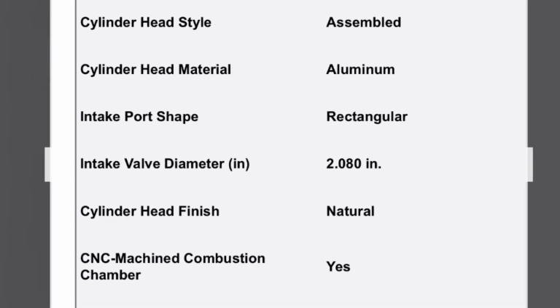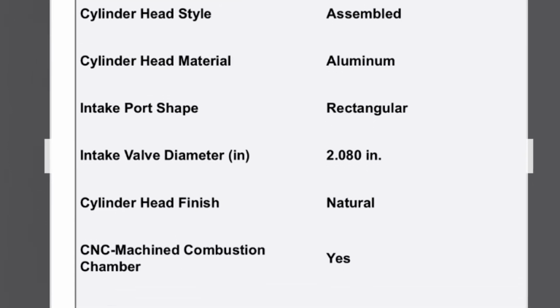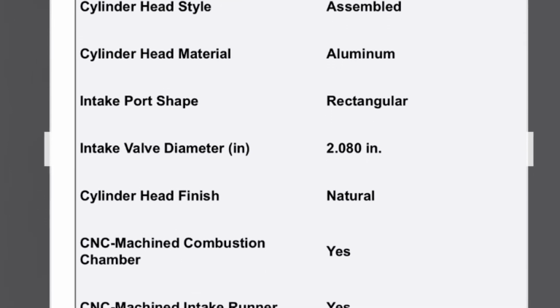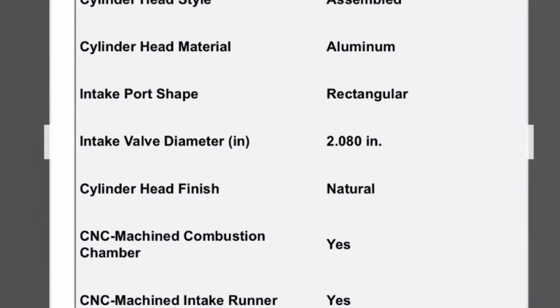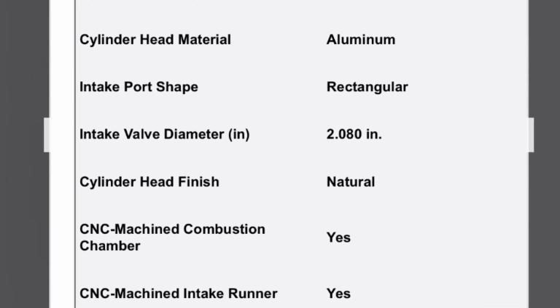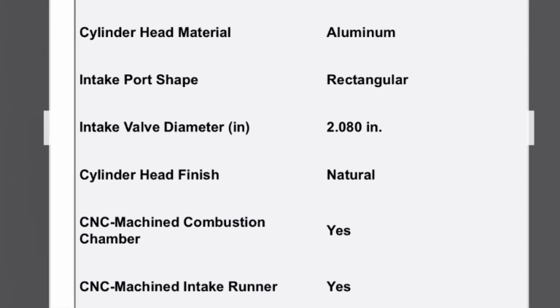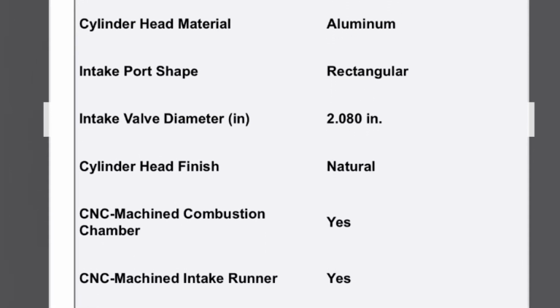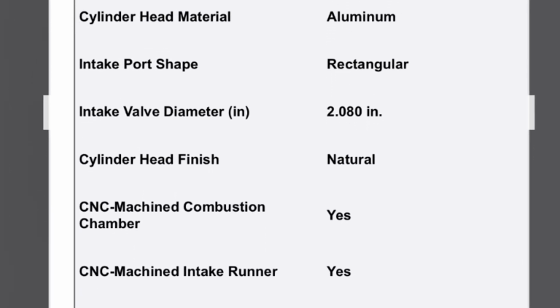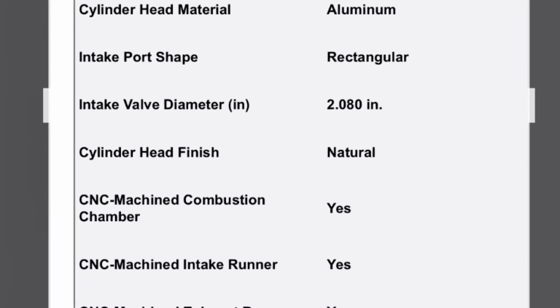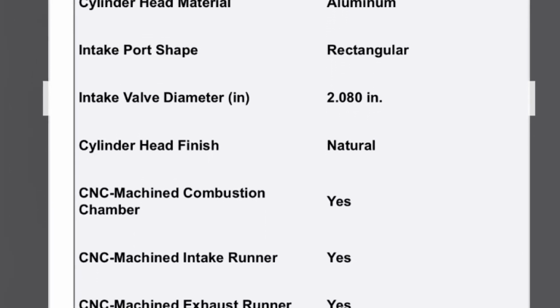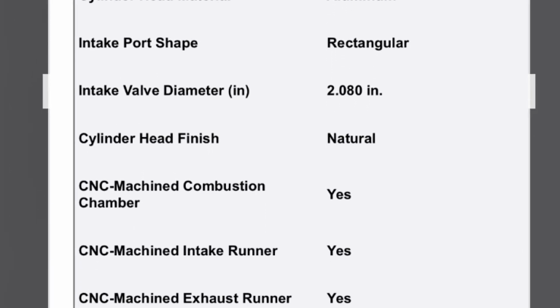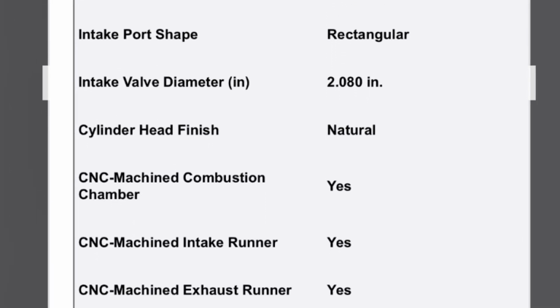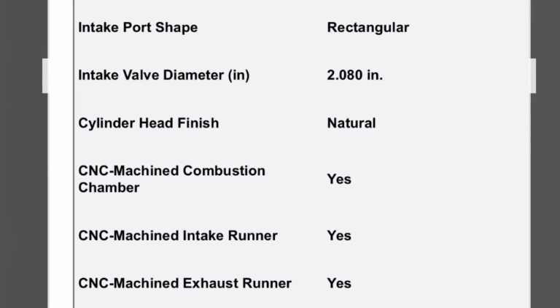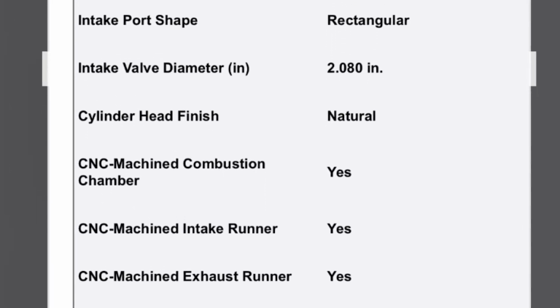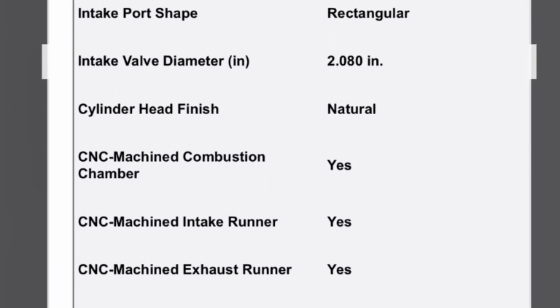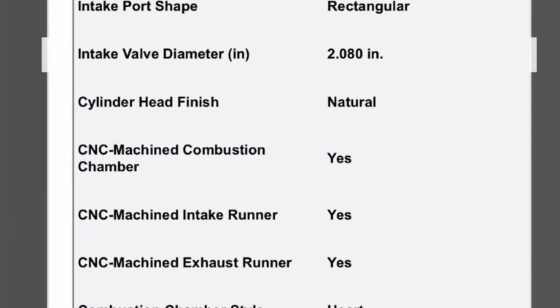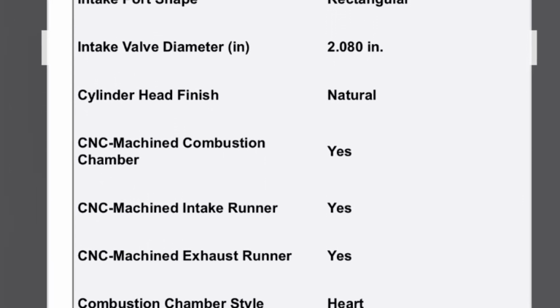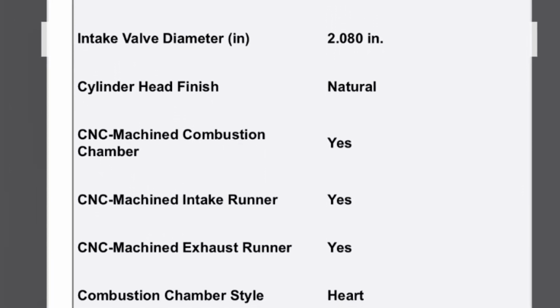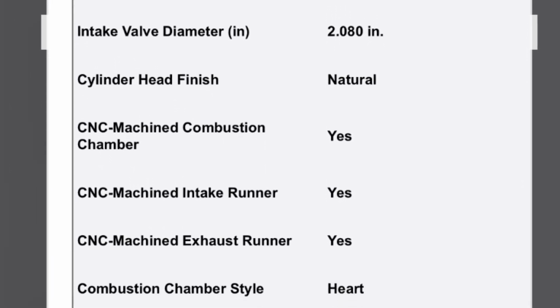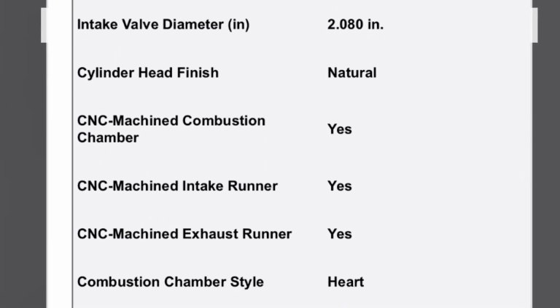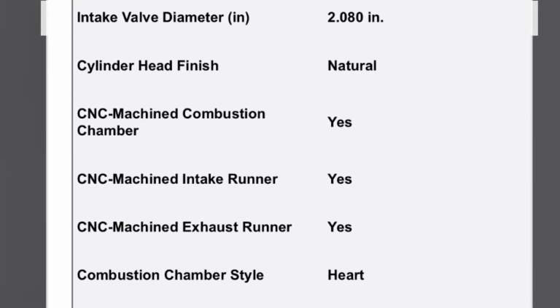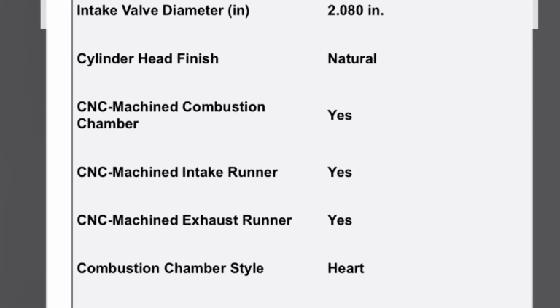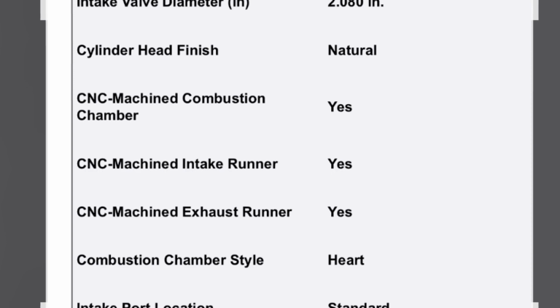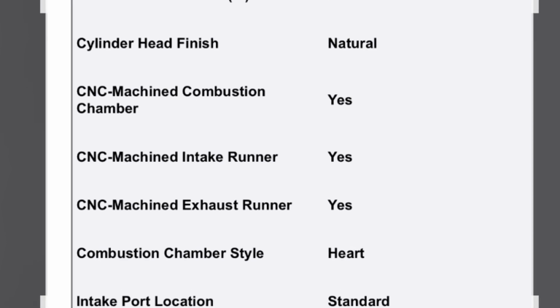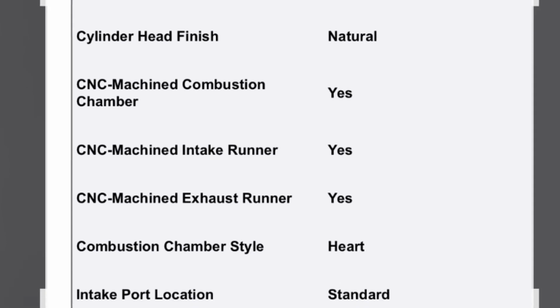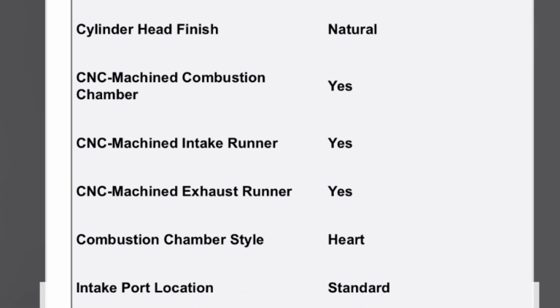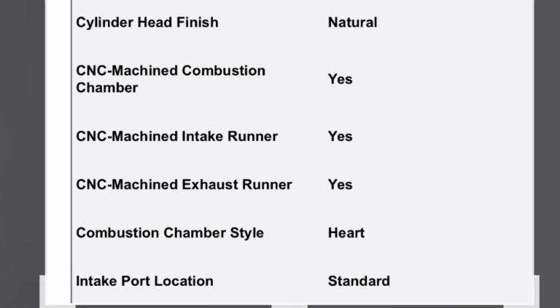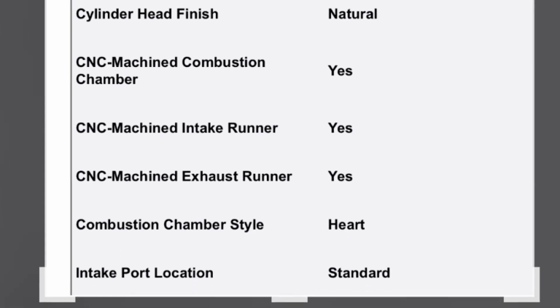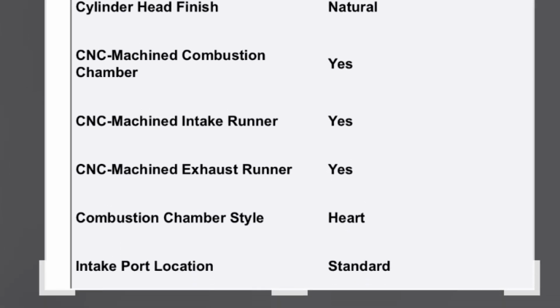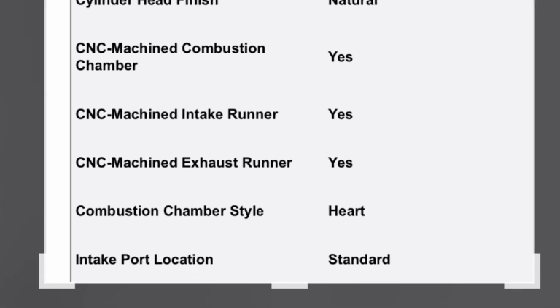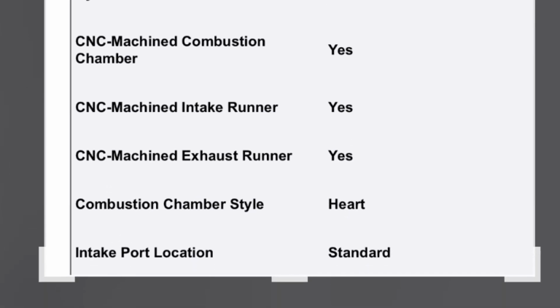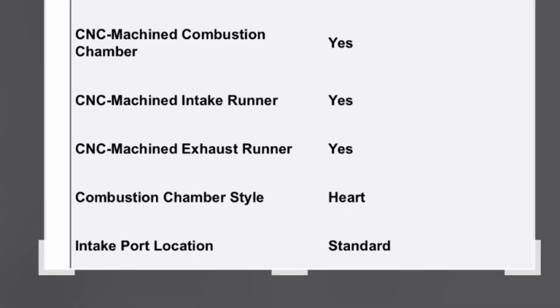If you haven't seen that video, you can go back and have a look at it.